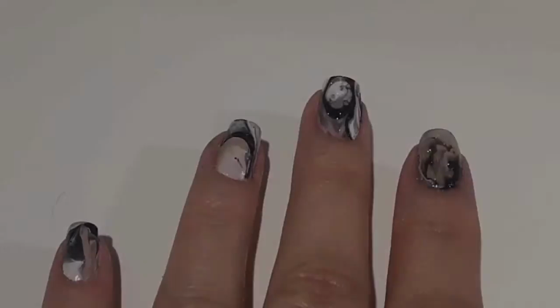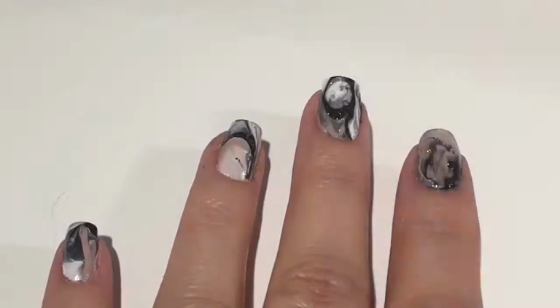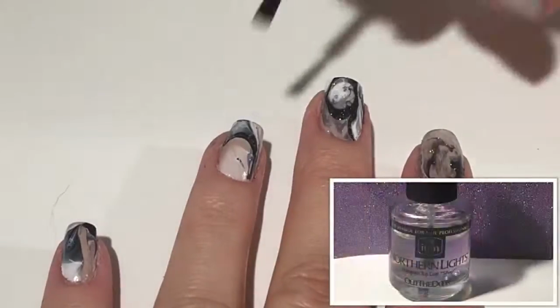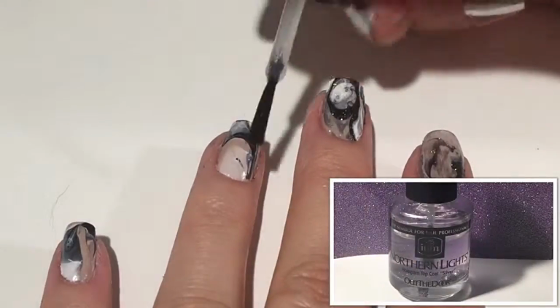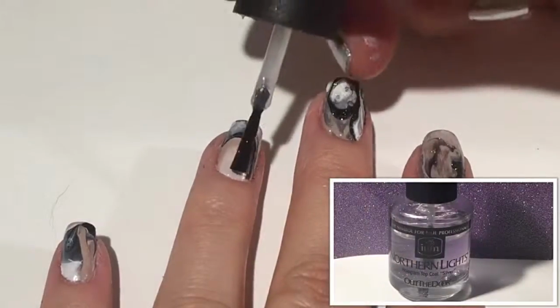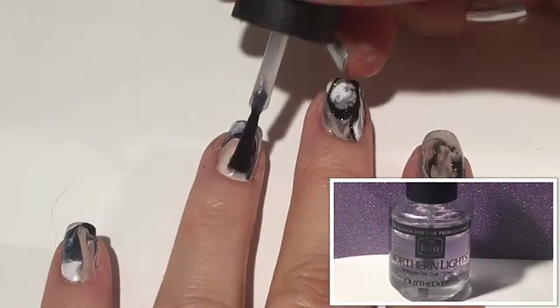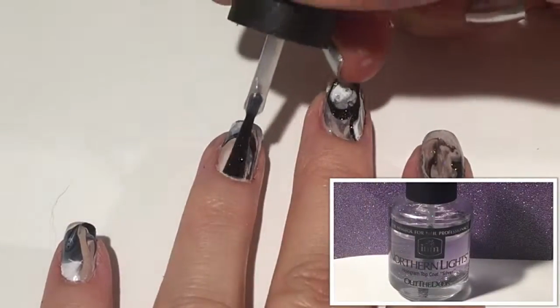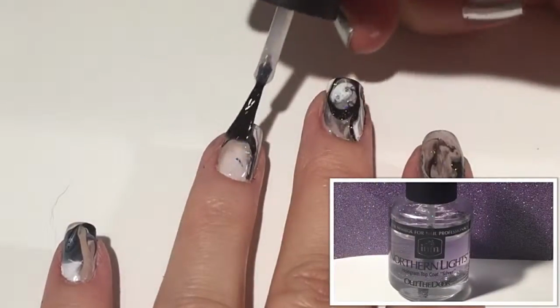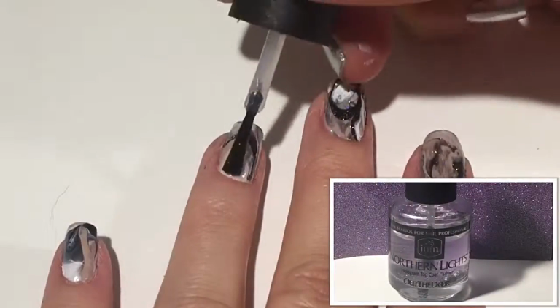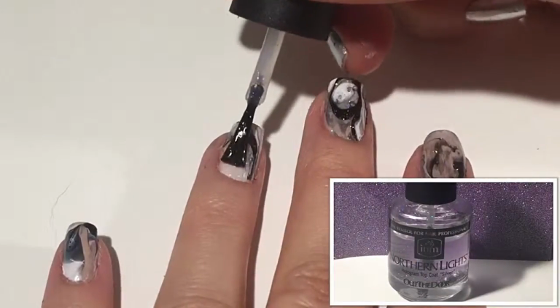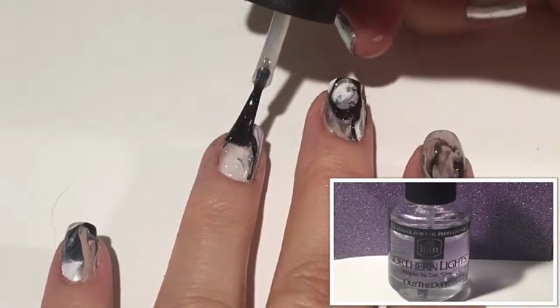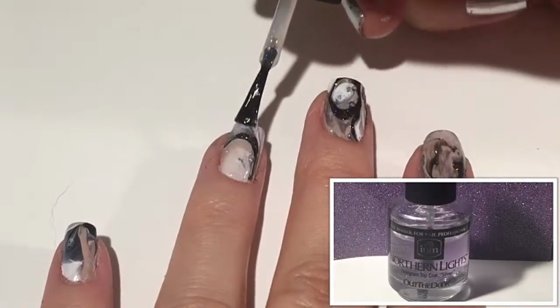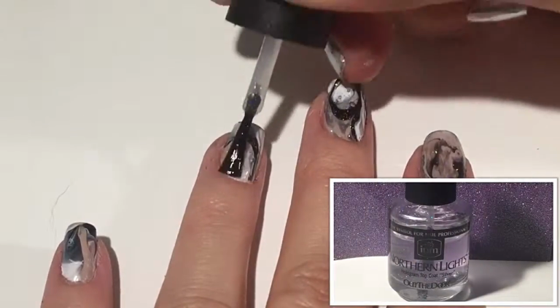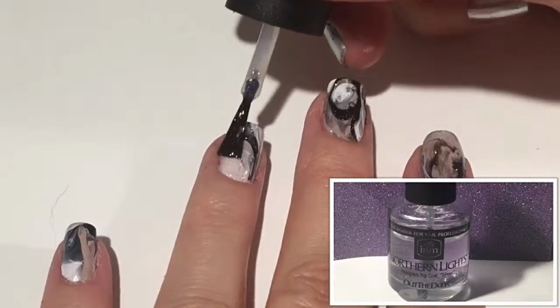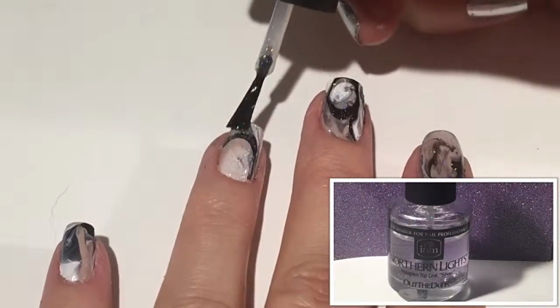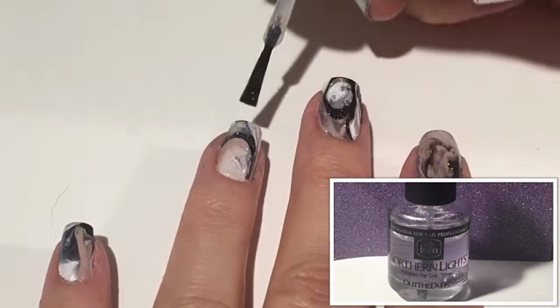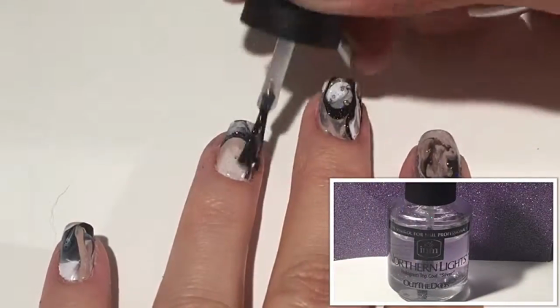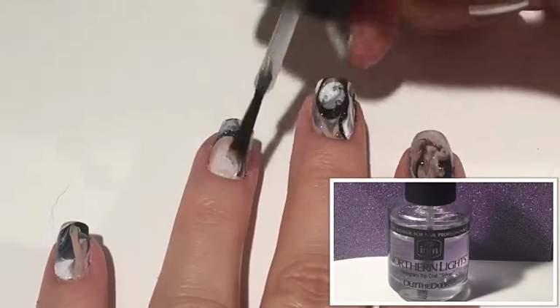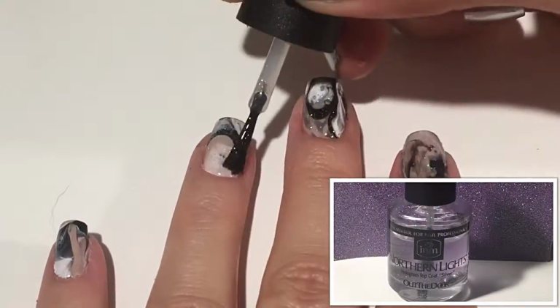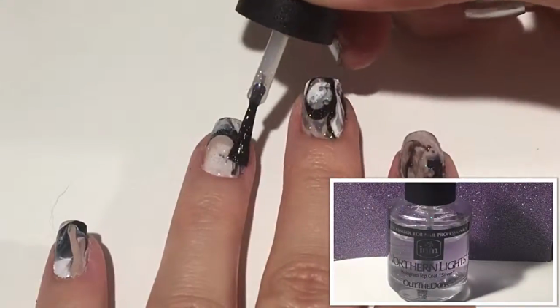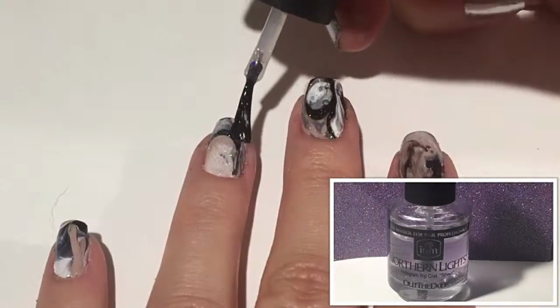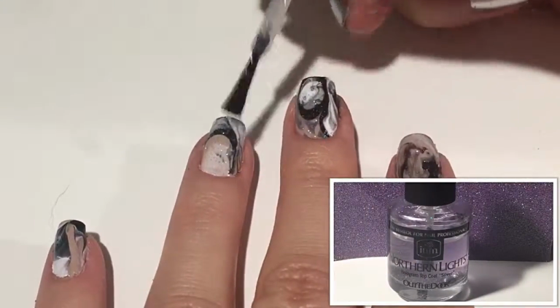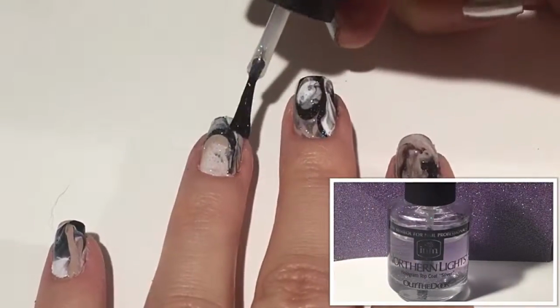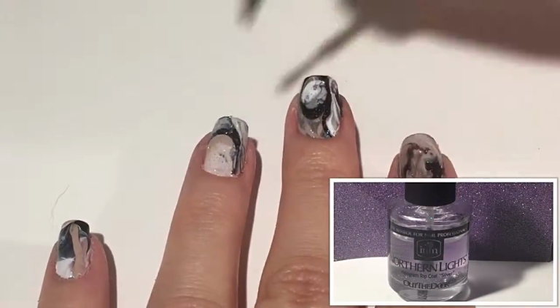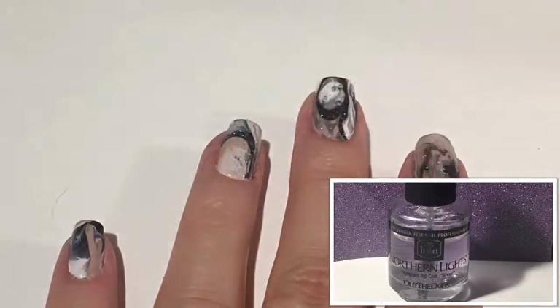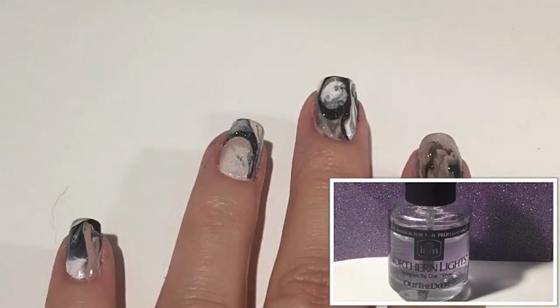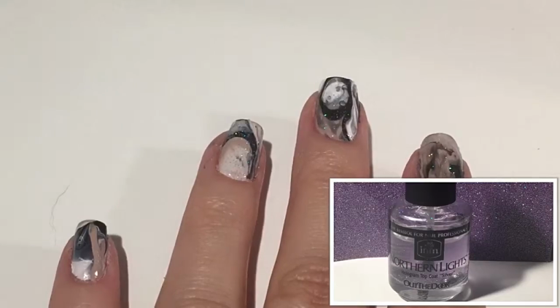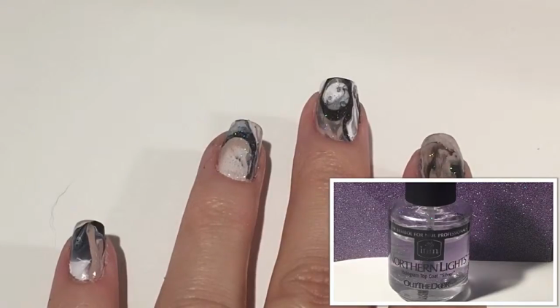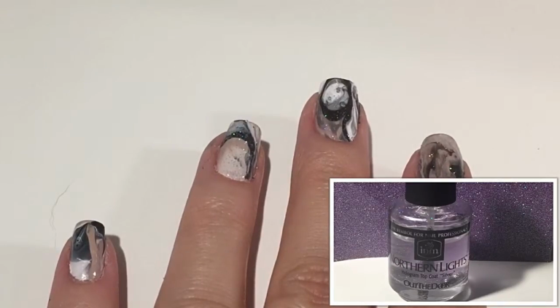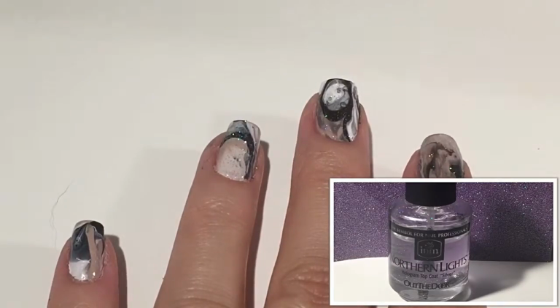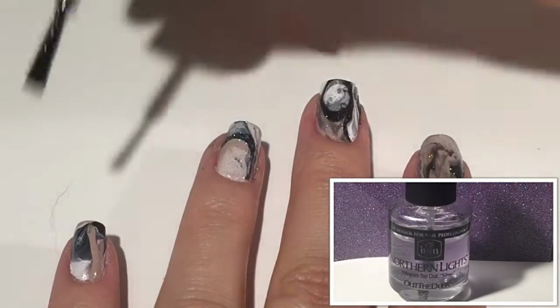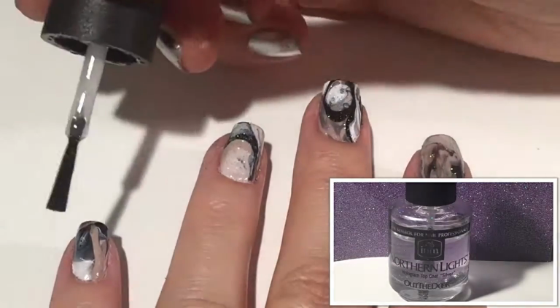For the final step in this water marble, I used Northern Lights Hologram Top Coat in the color silver.